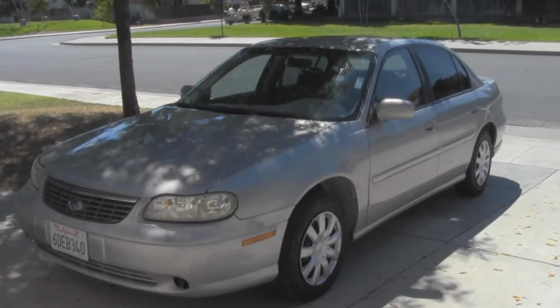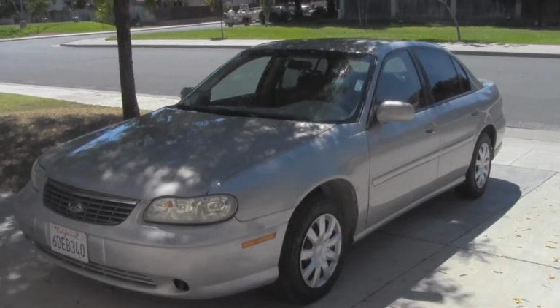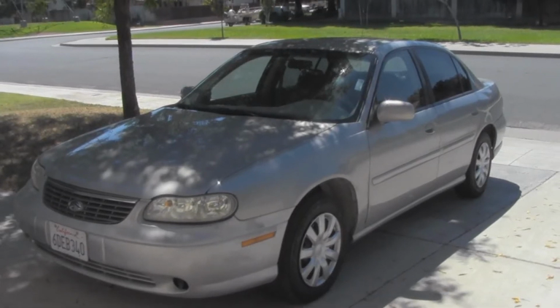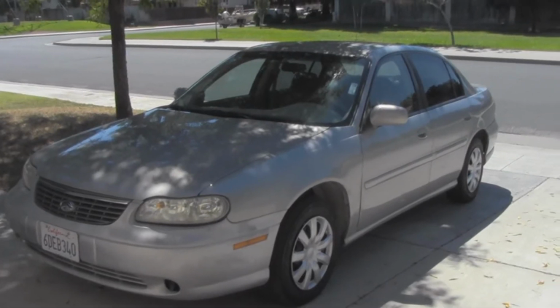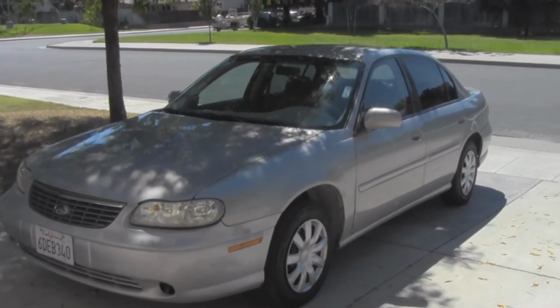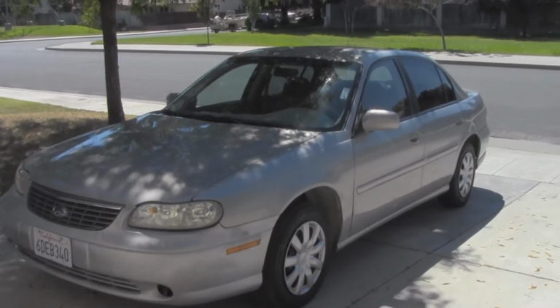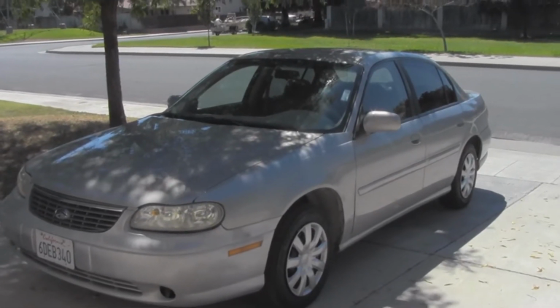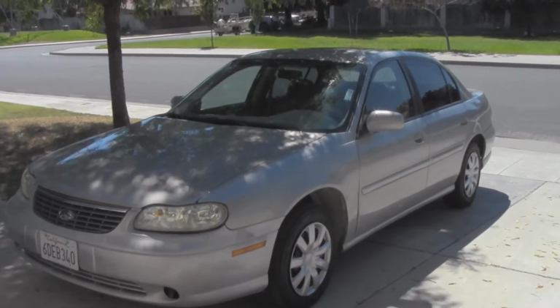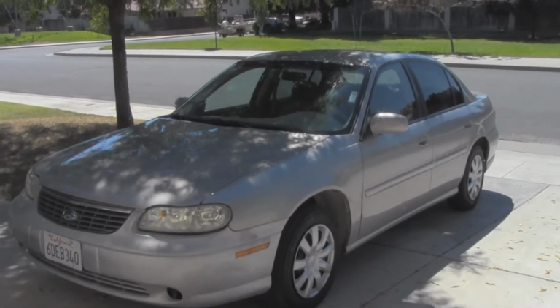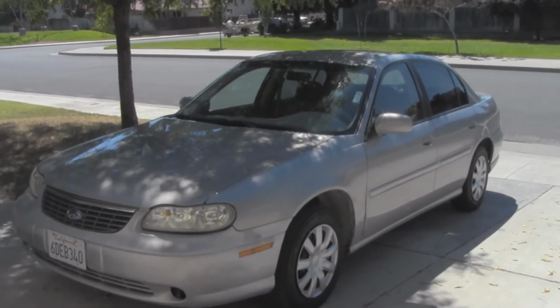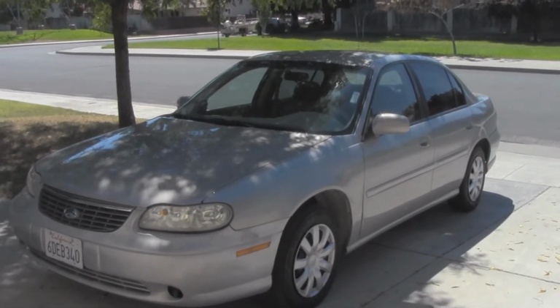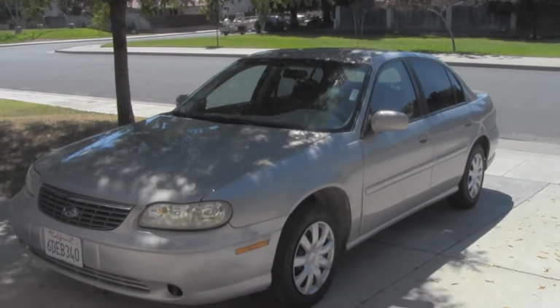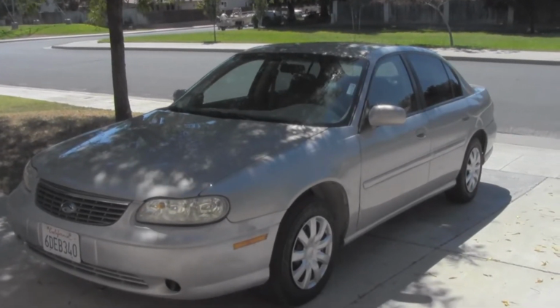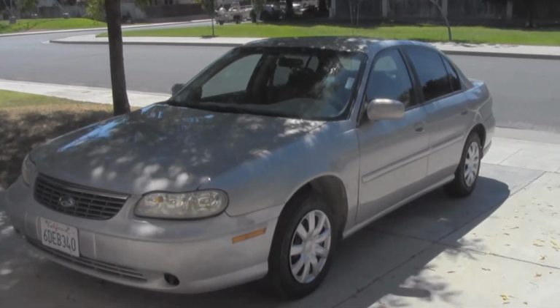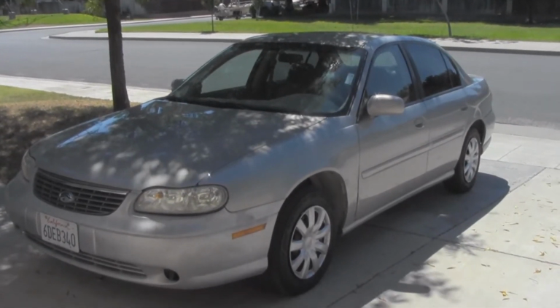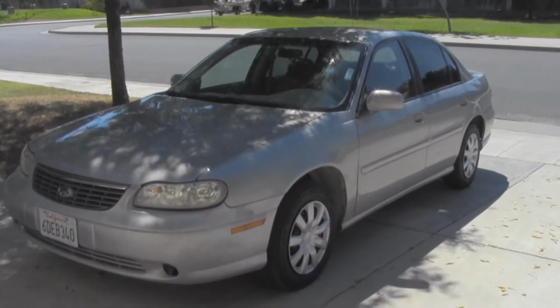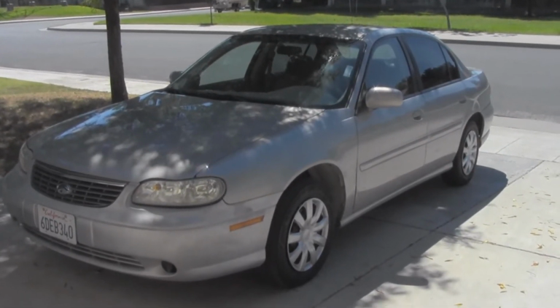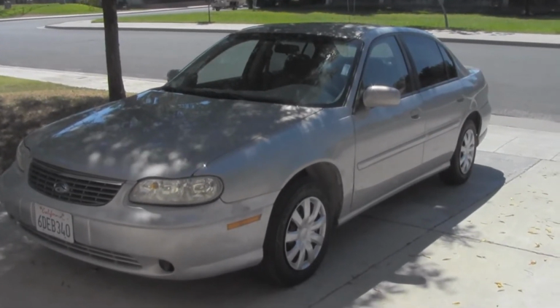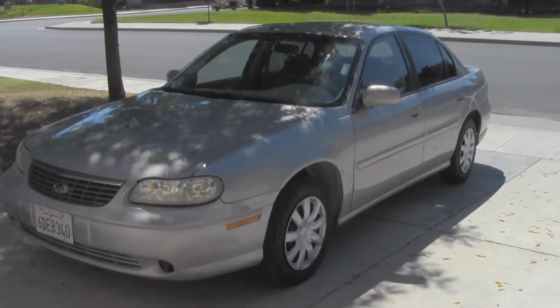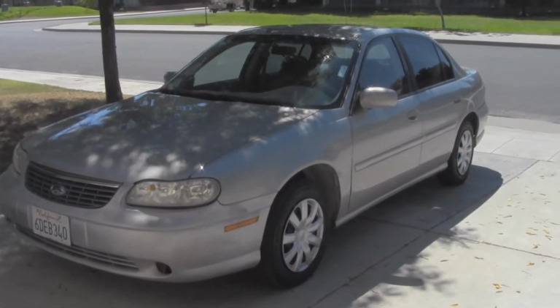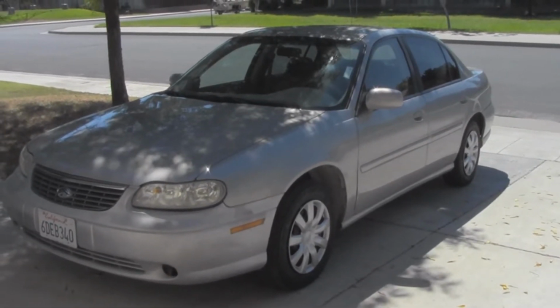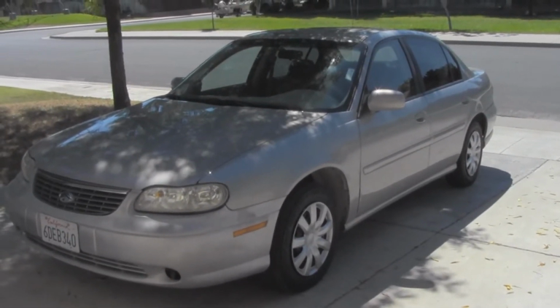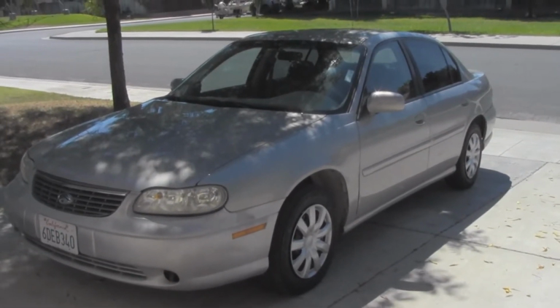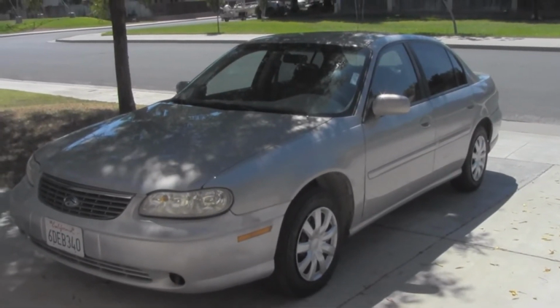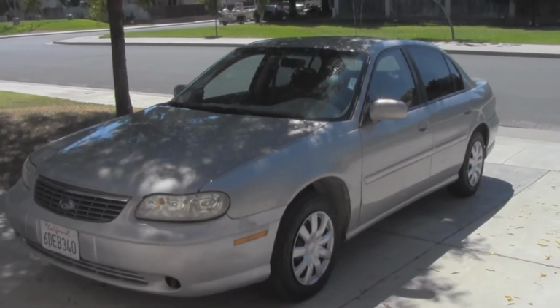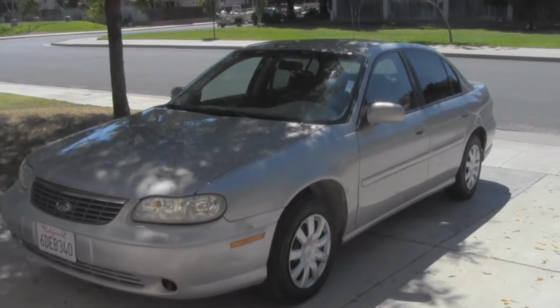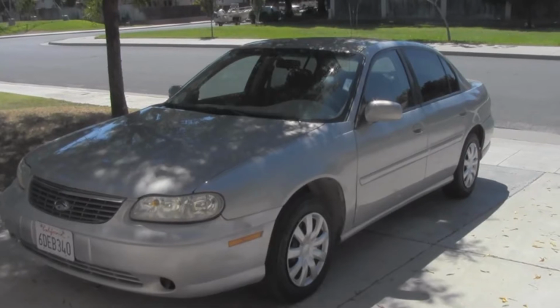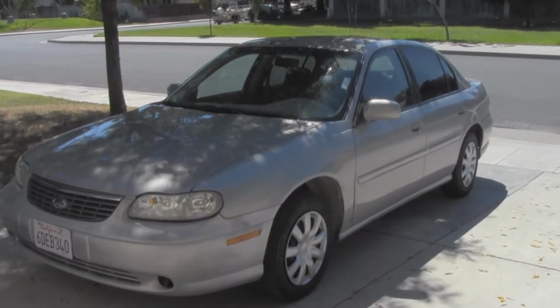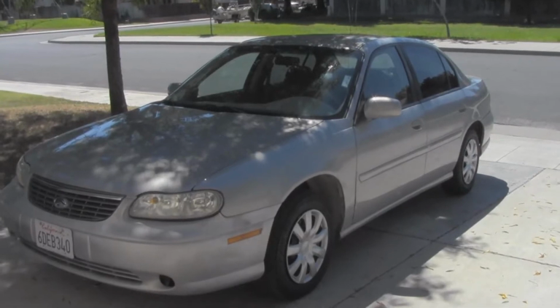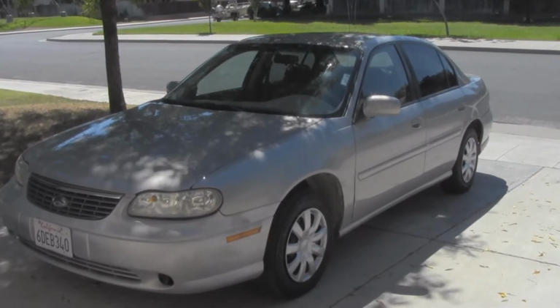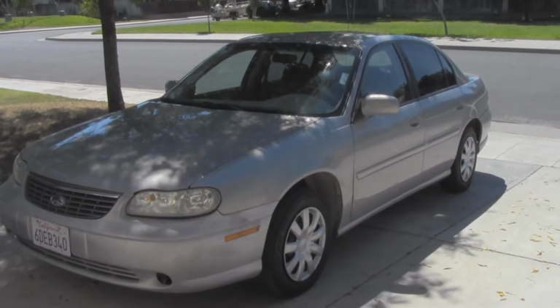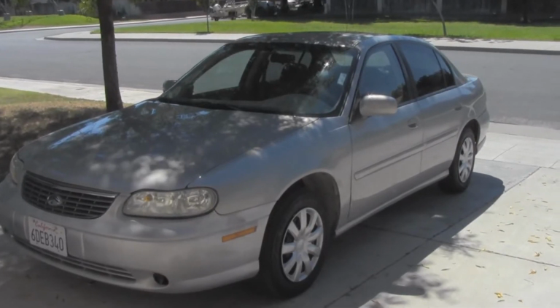This is a quick tour and overview of a 1998 Chevy Malibu LS.